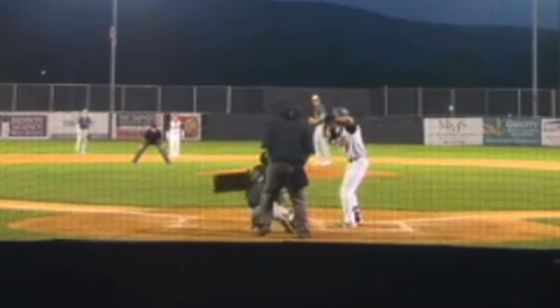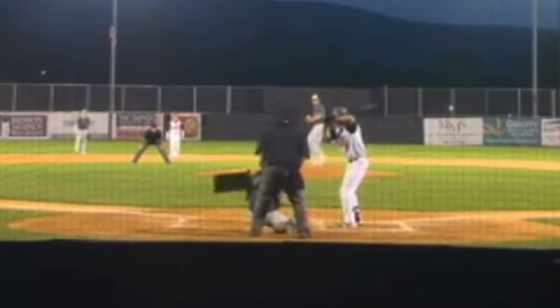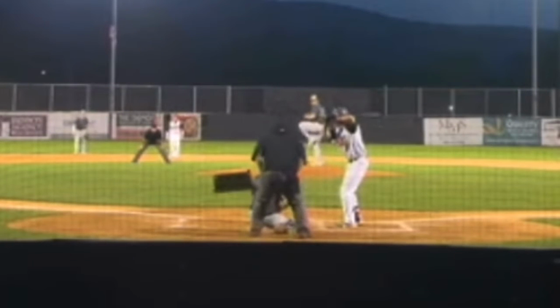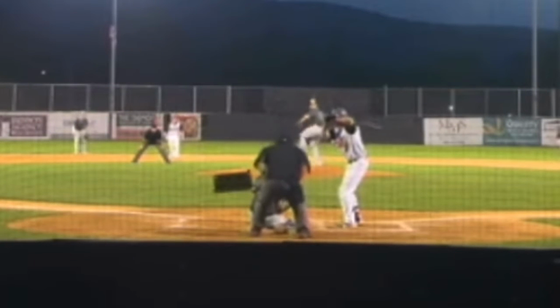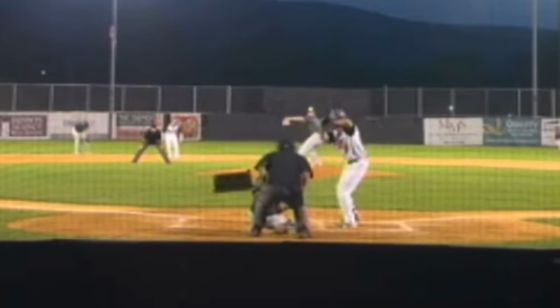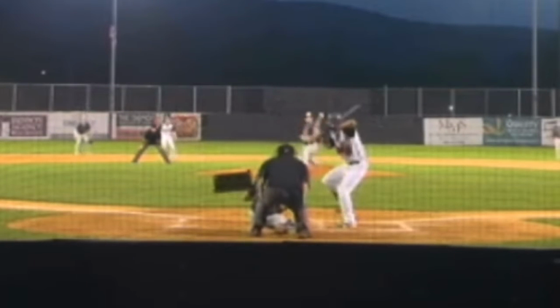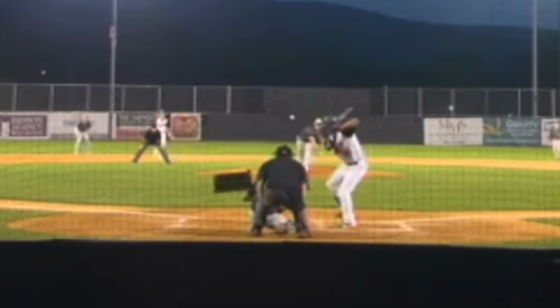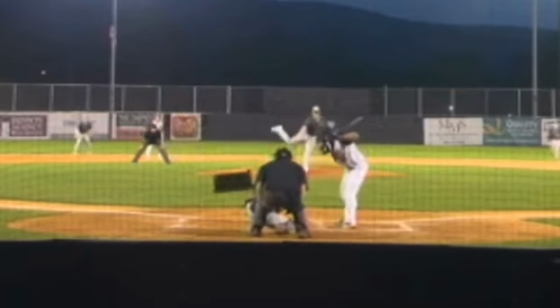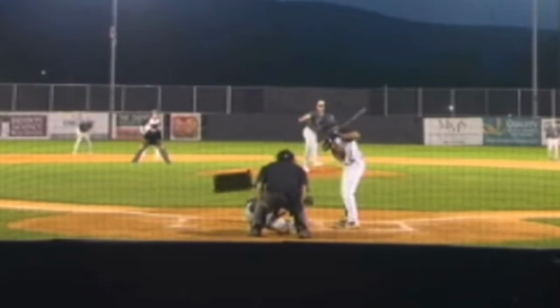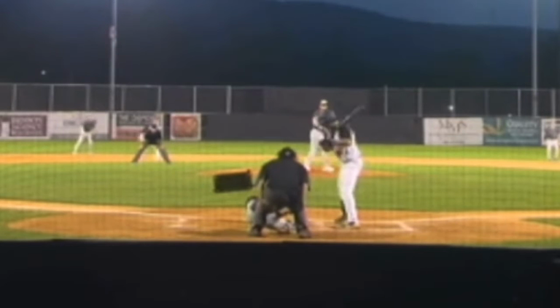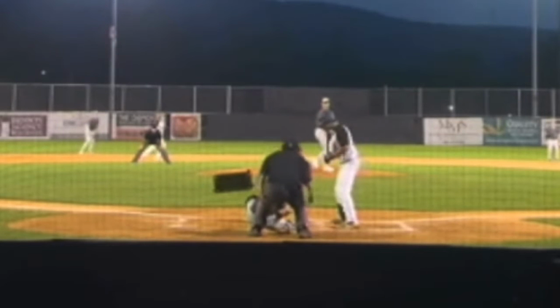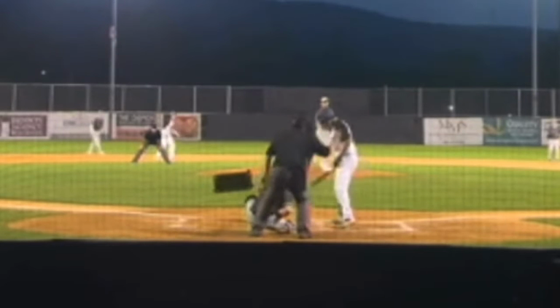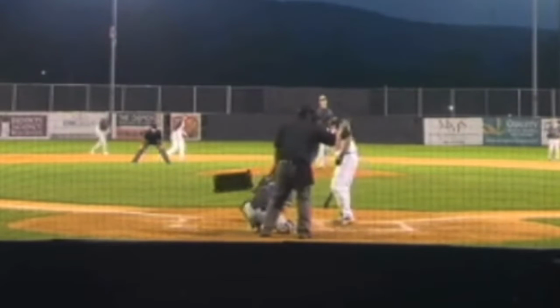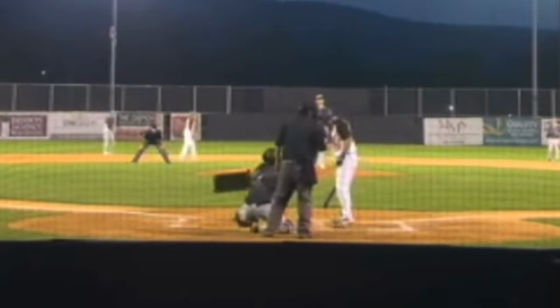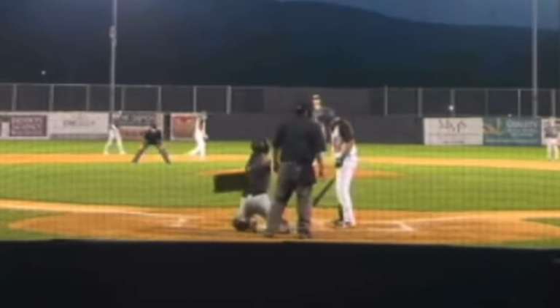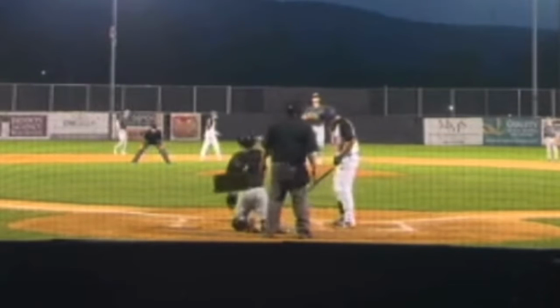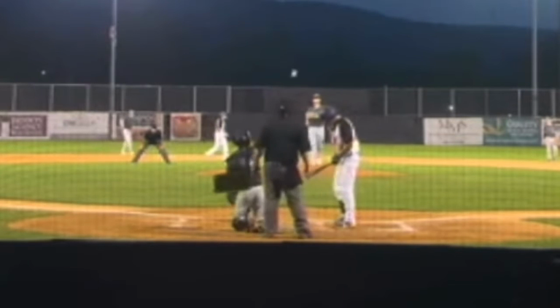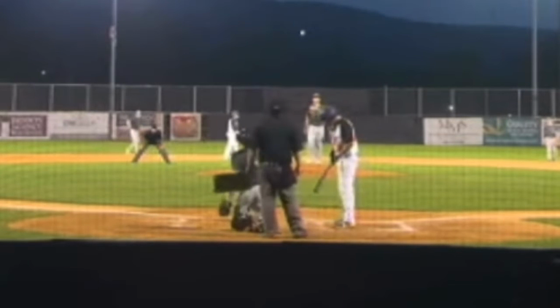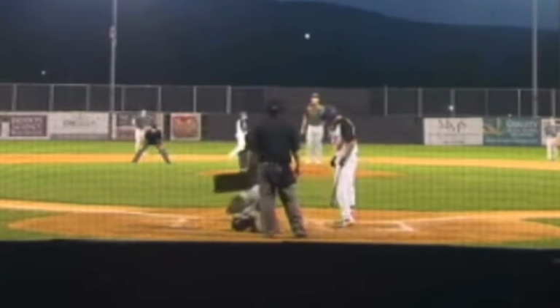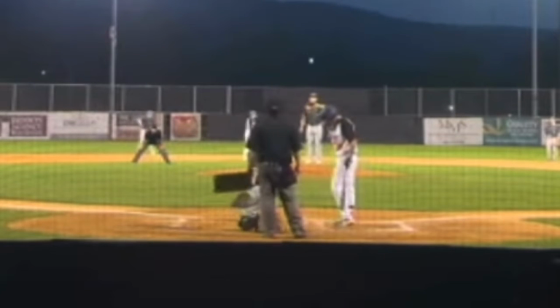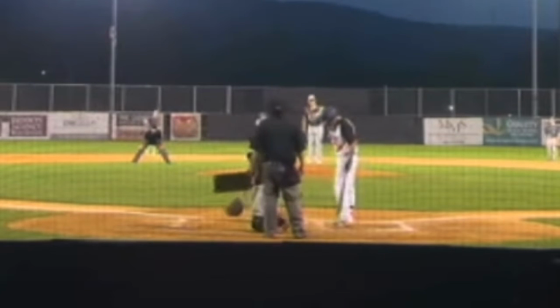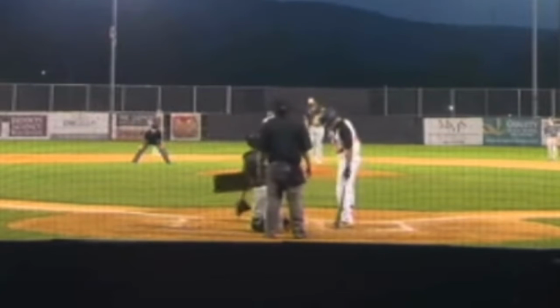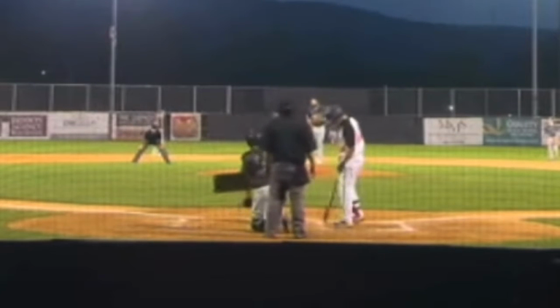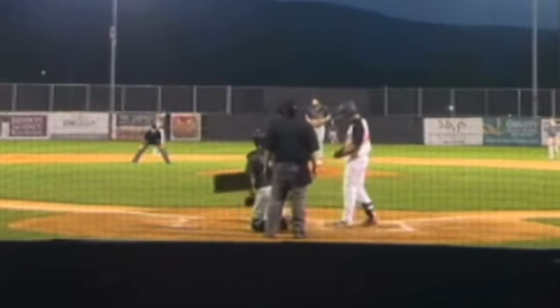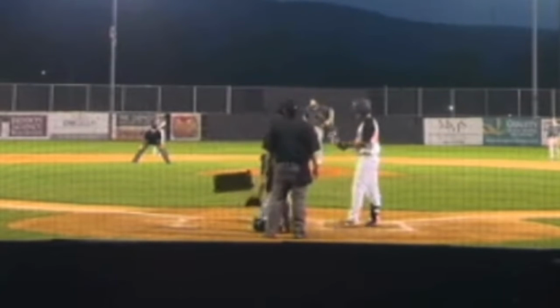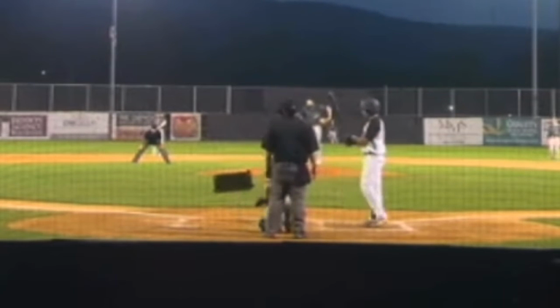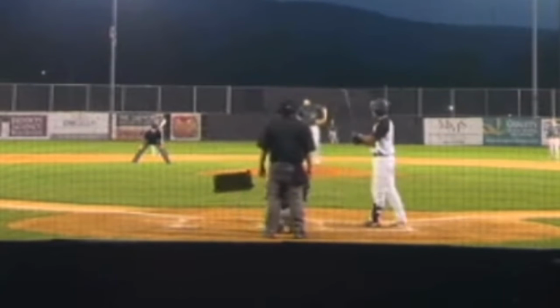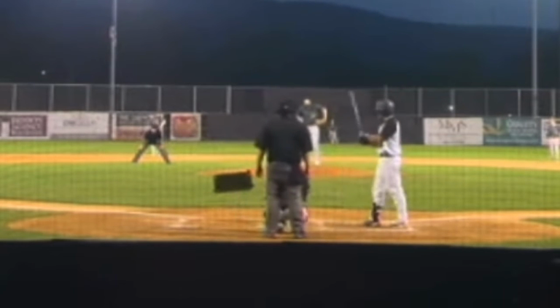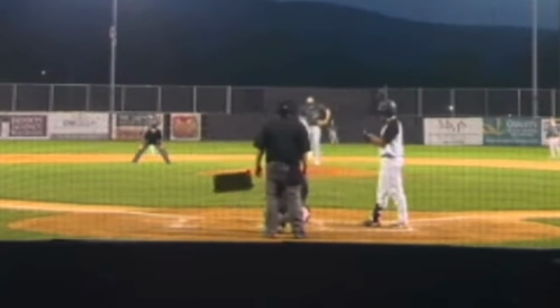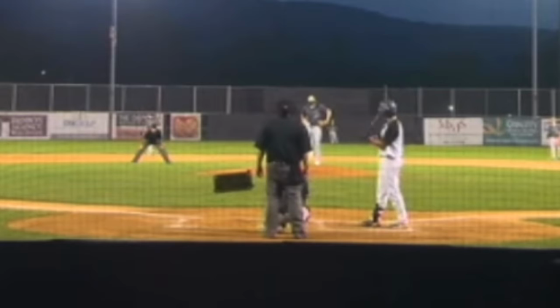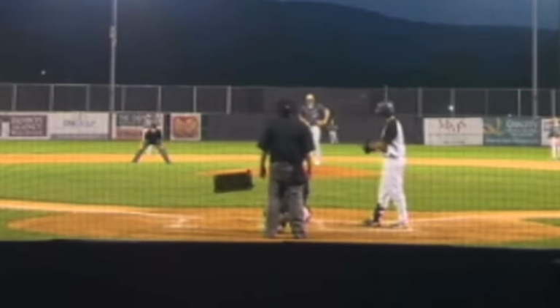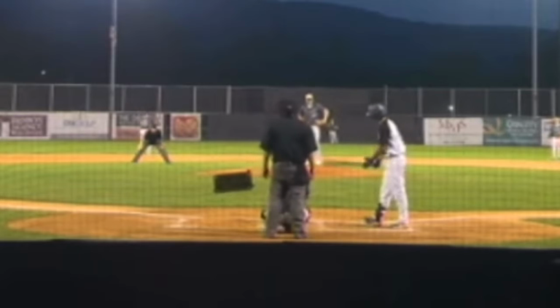Cohn back to the windup. Here's the first pitch to Hall — in there for a called strike on the inside corner, making the count nothing and one now to Hall.